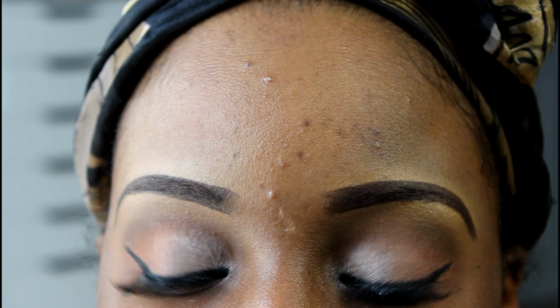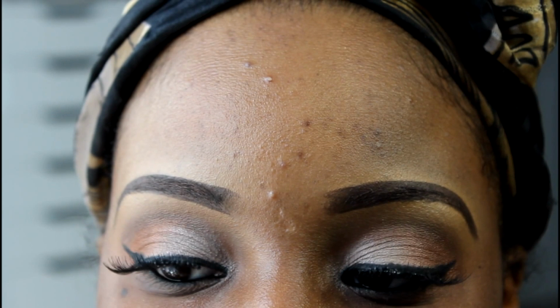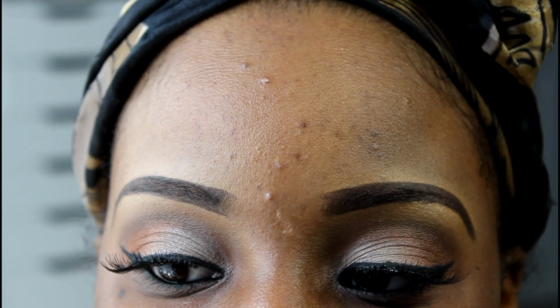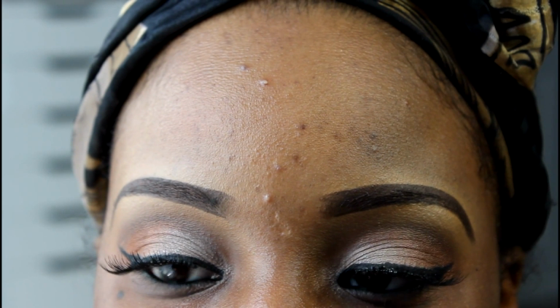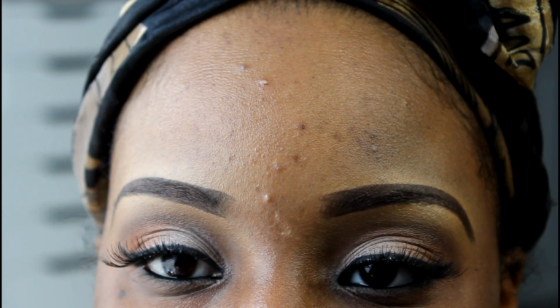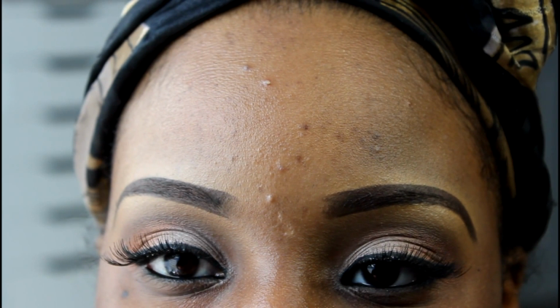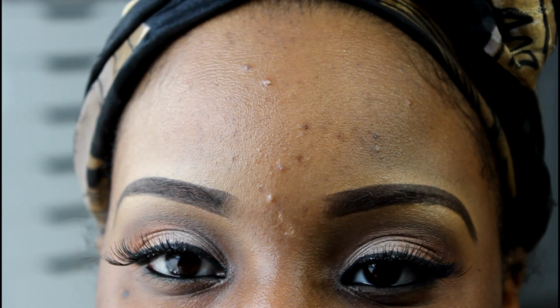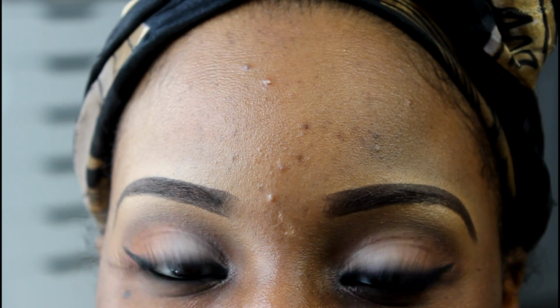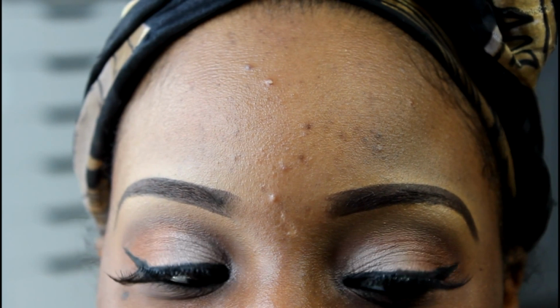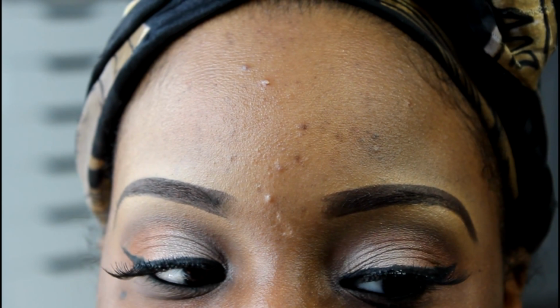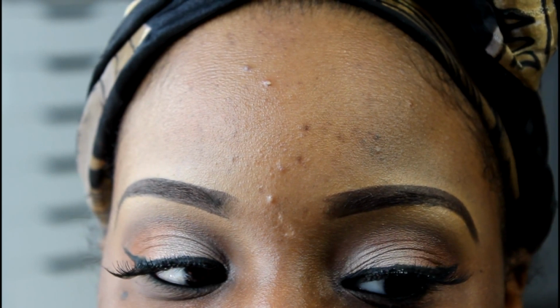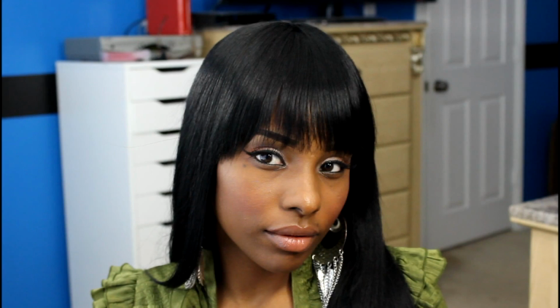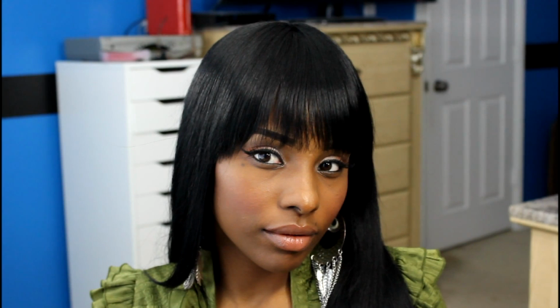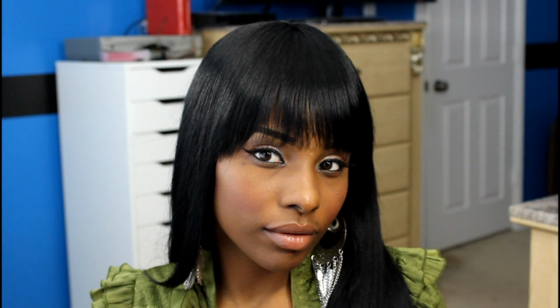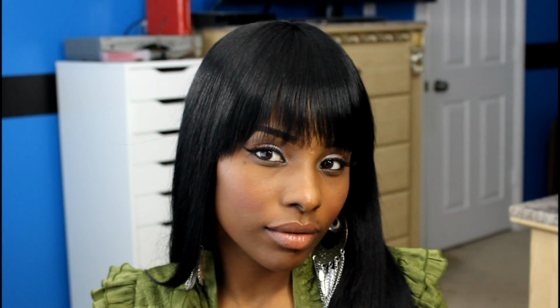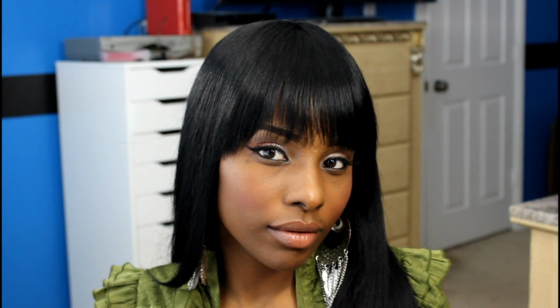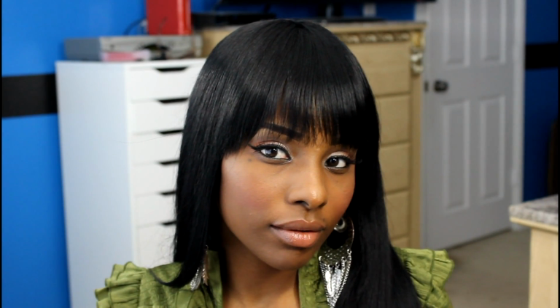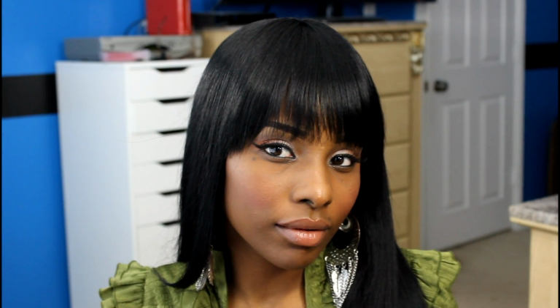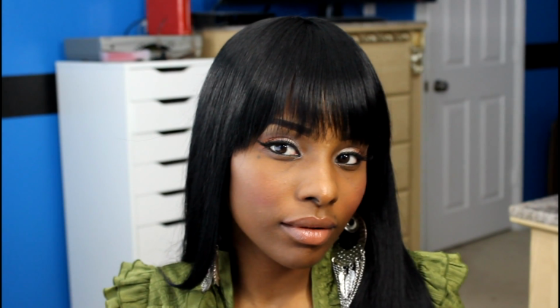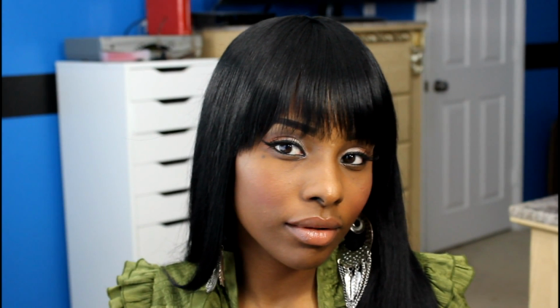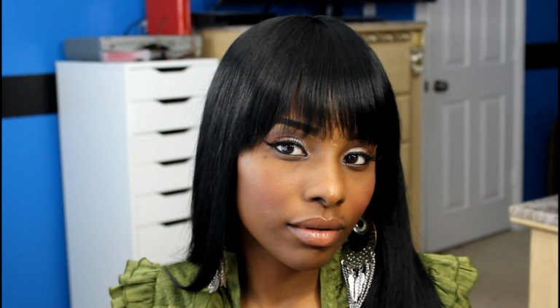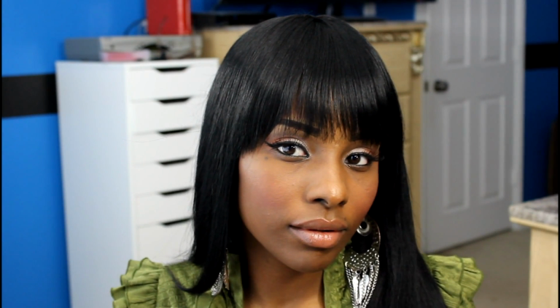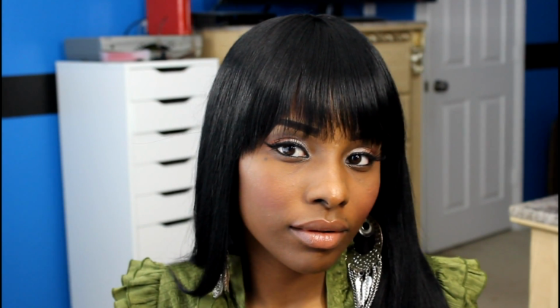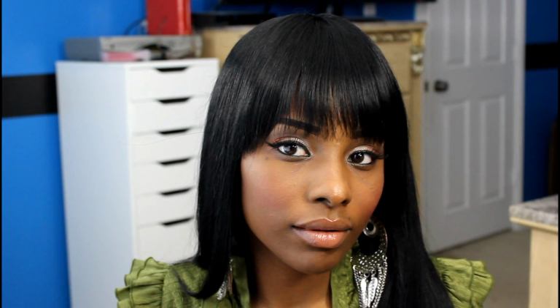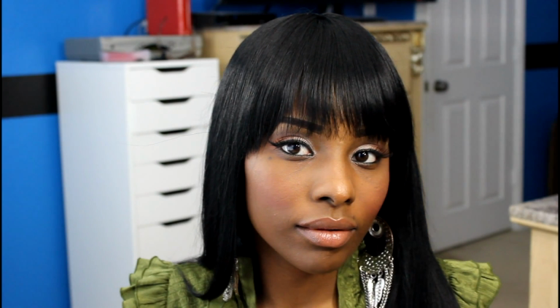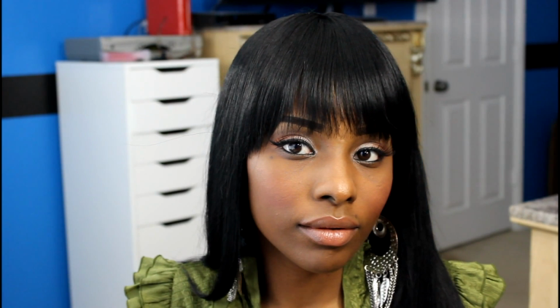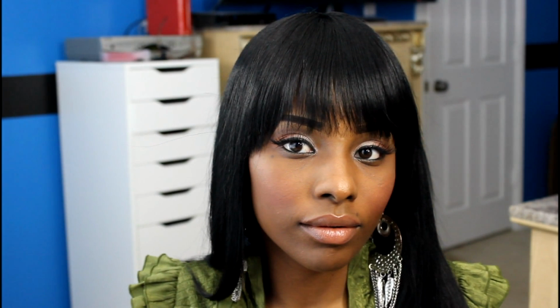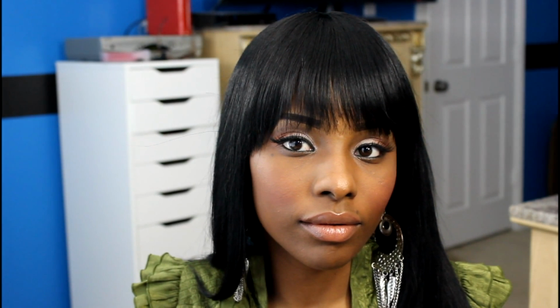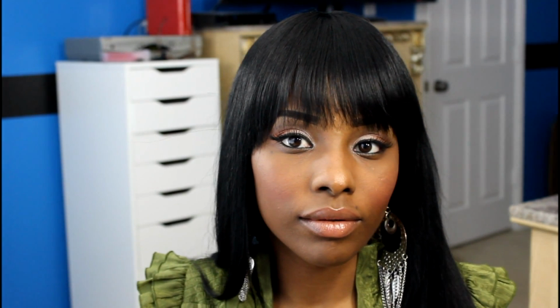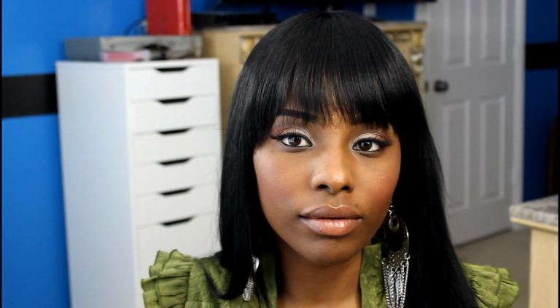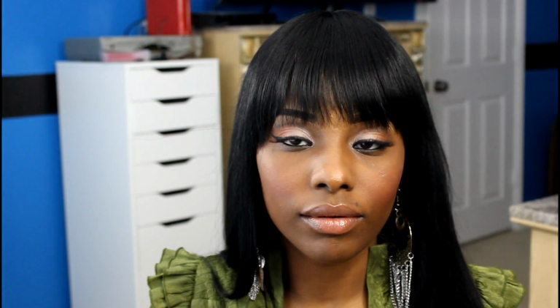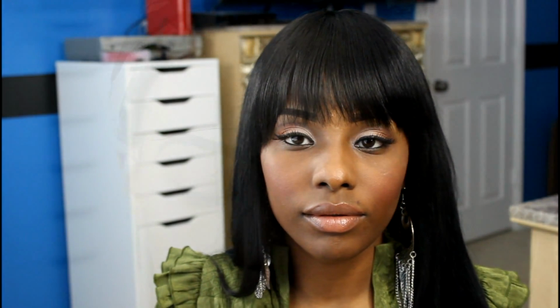Hey guys, this is just going to be a quick daytime makeup tutorial. If you're interested in getting this look, then stay tuned.